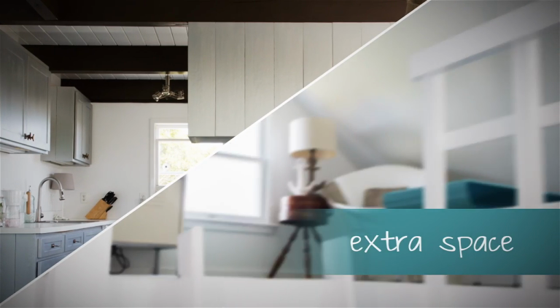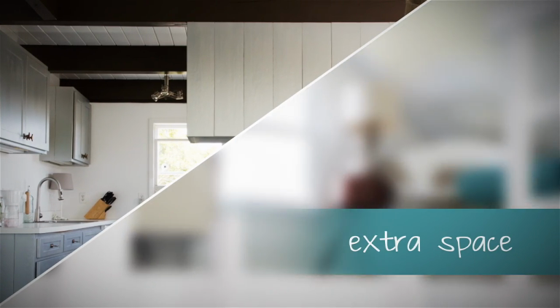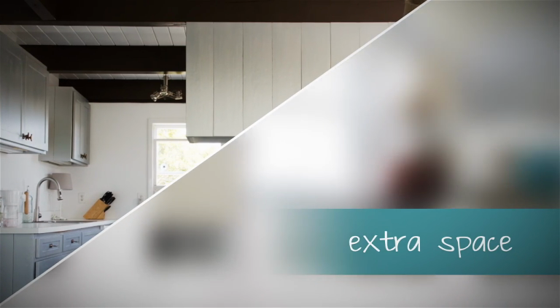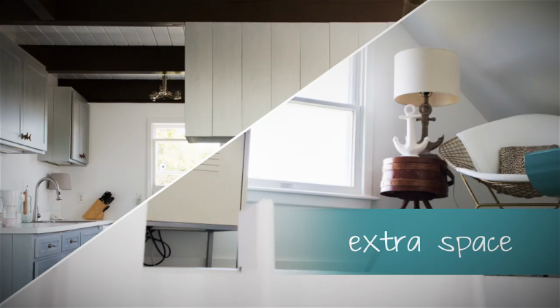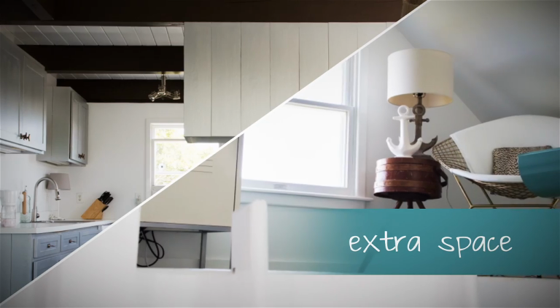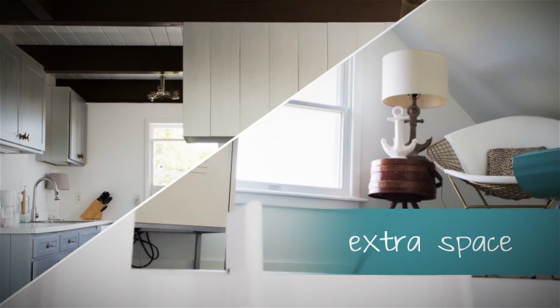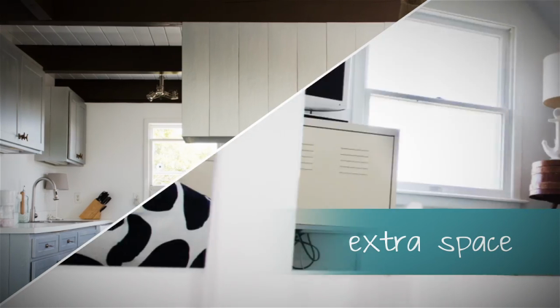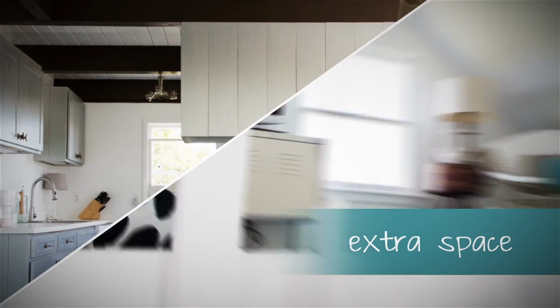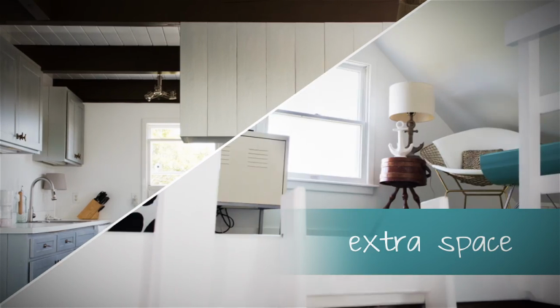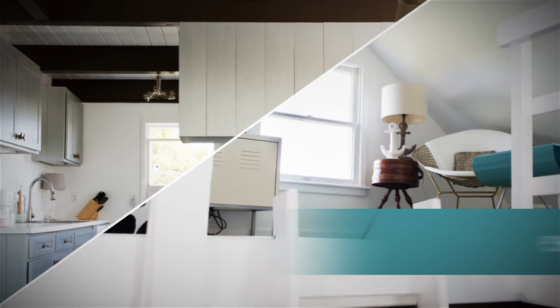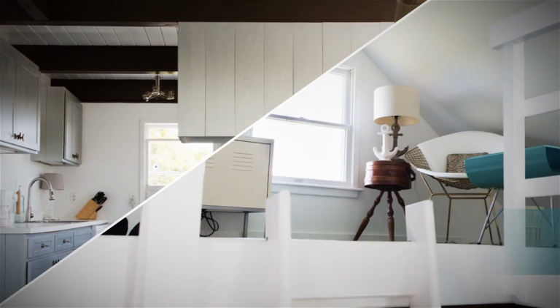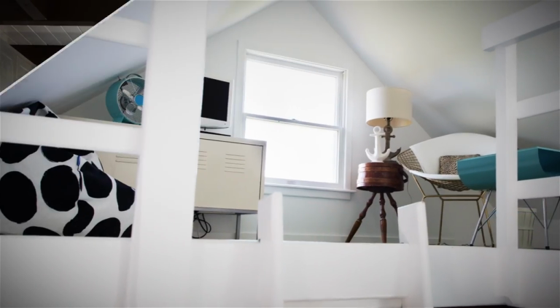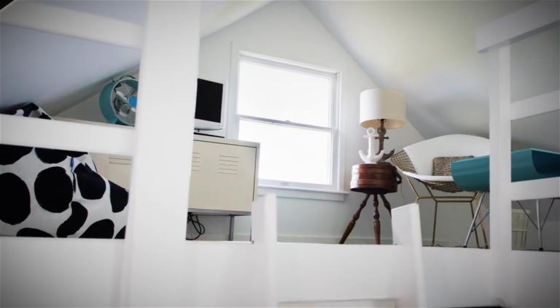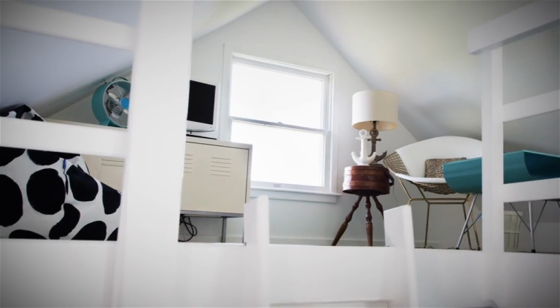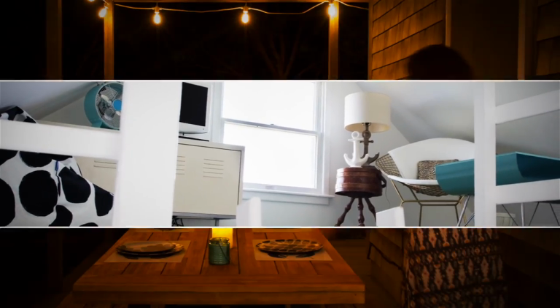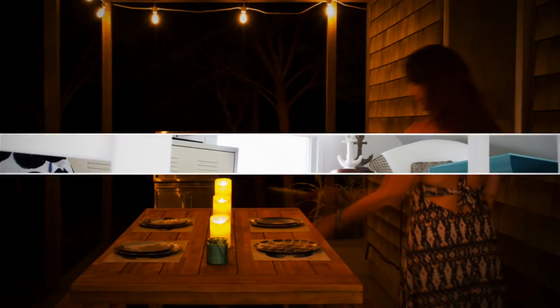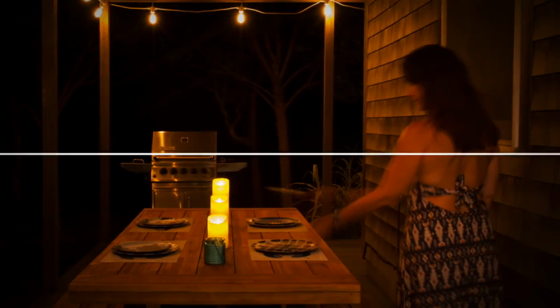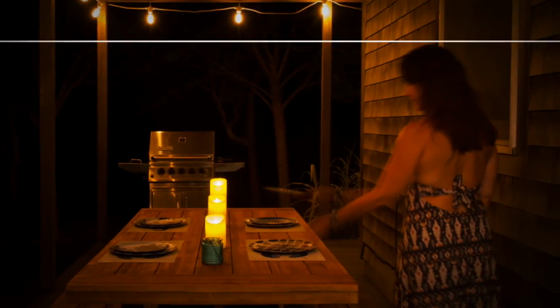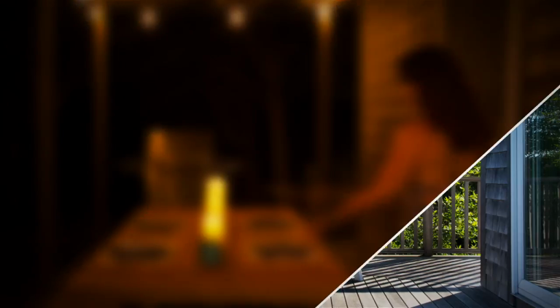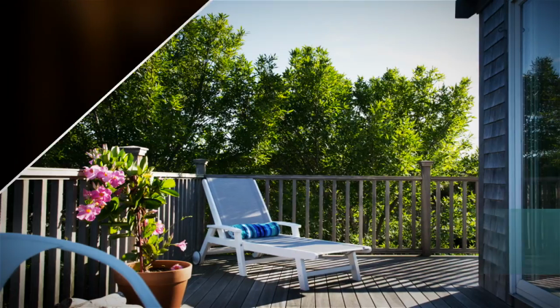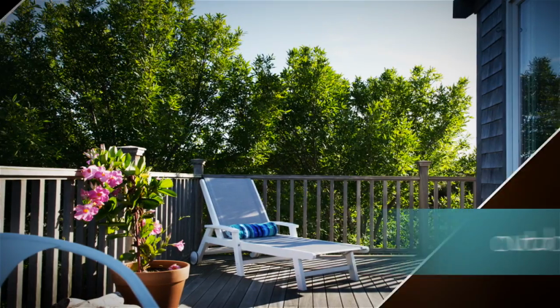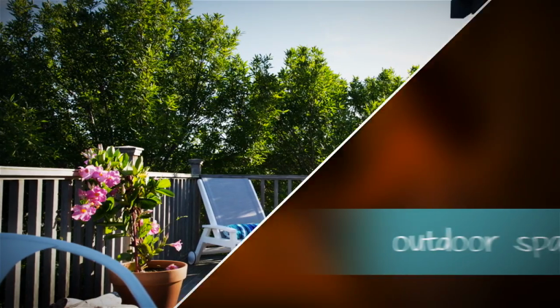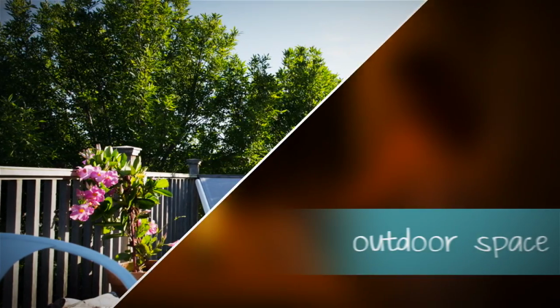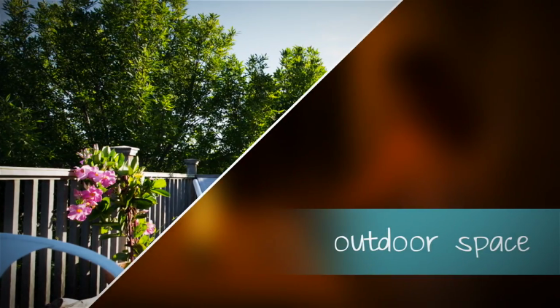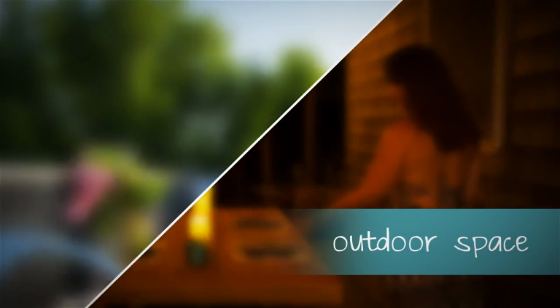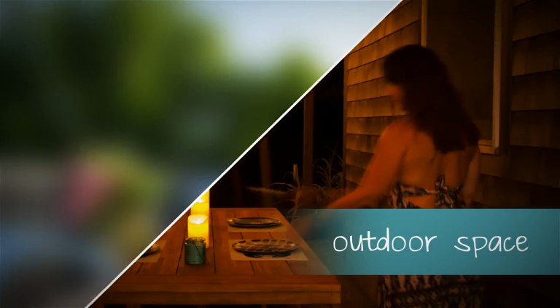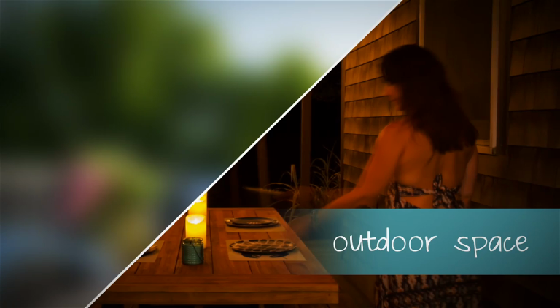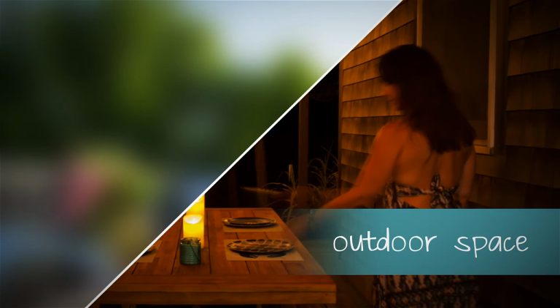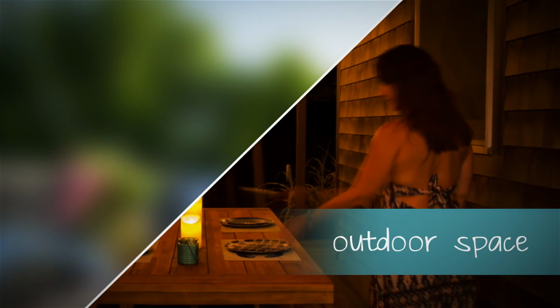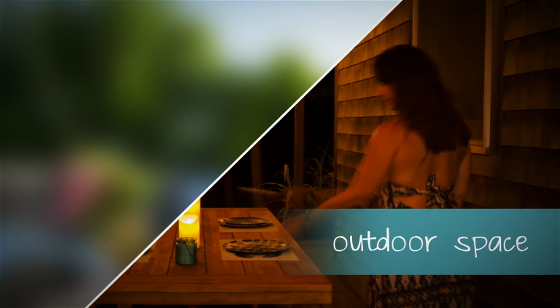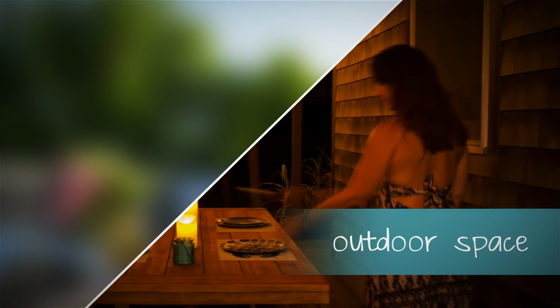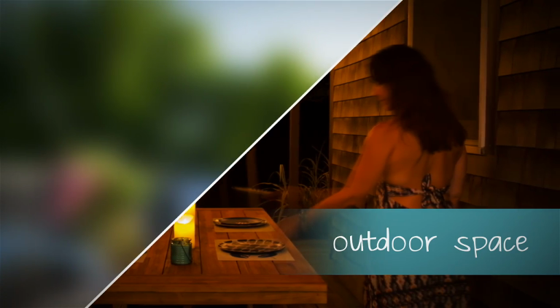With extra space in the loft and four decks, there are plenty of nooks and crannies for everyone to relax and enjoy the sunshine.